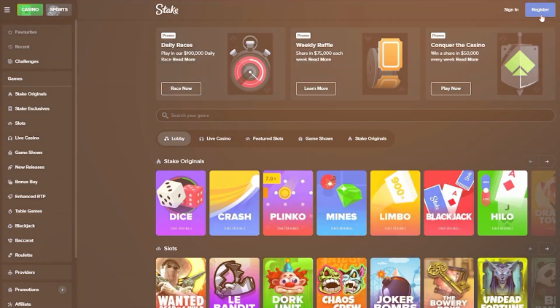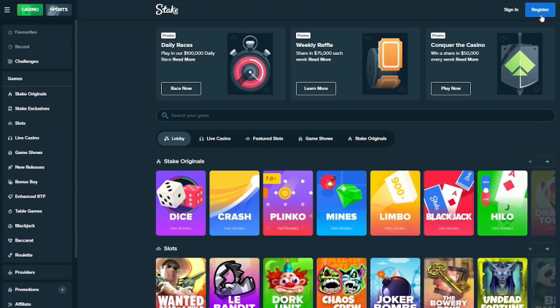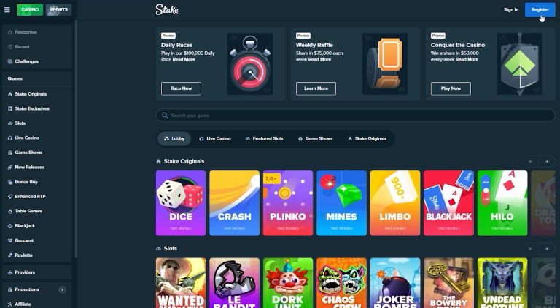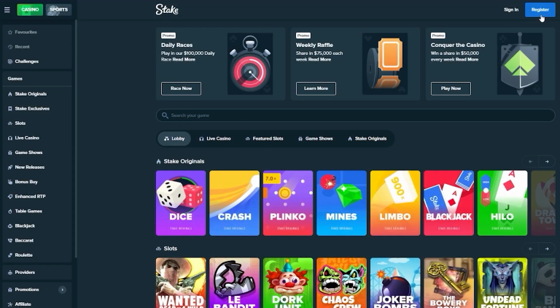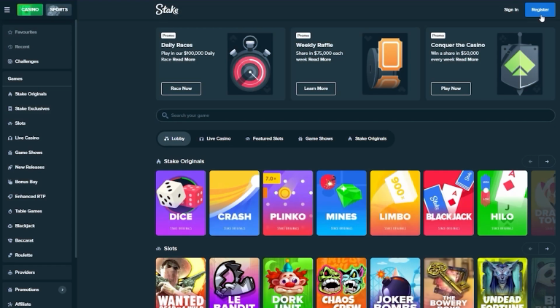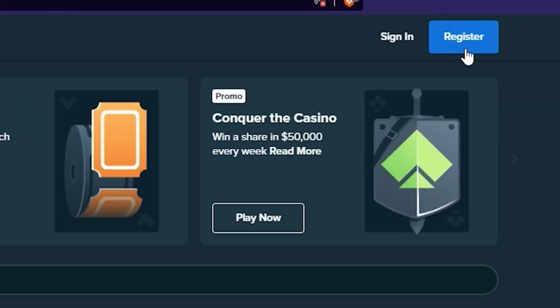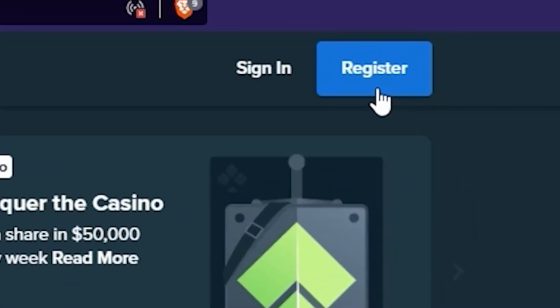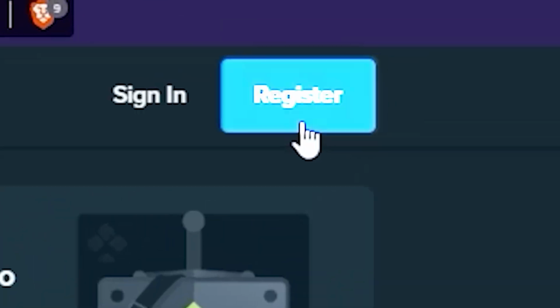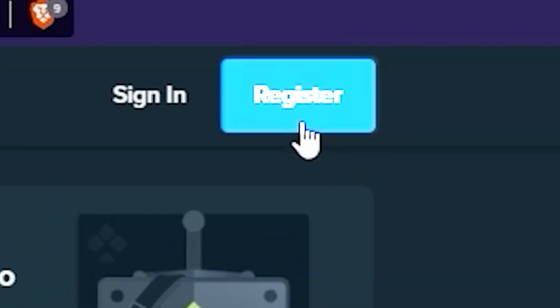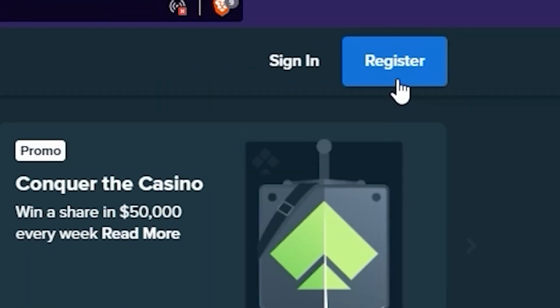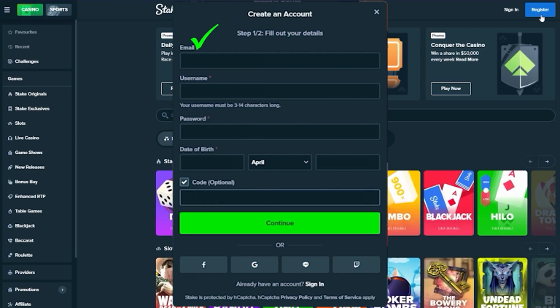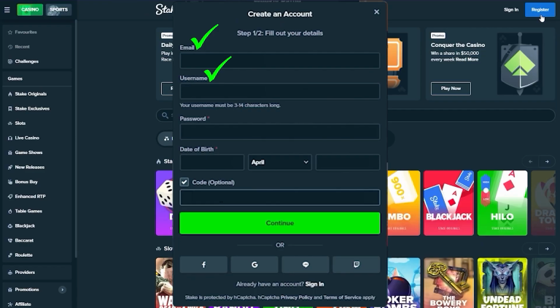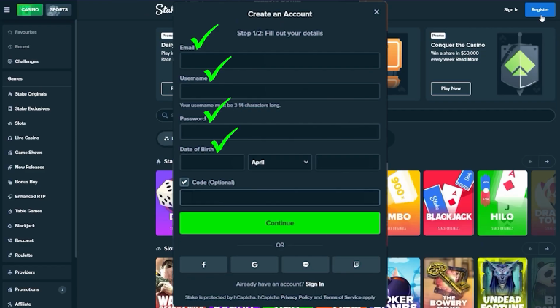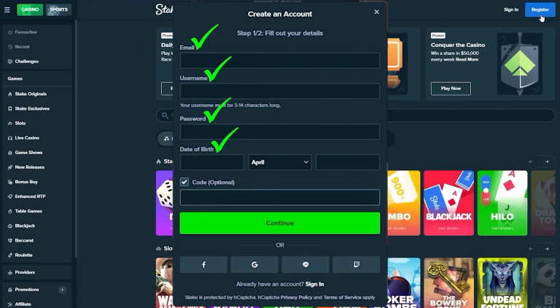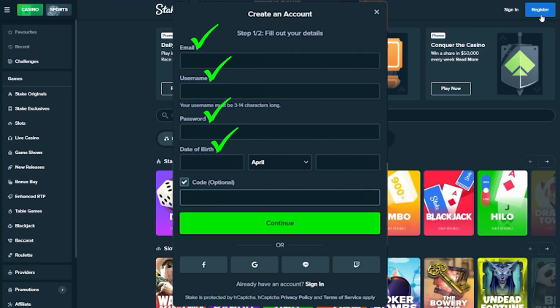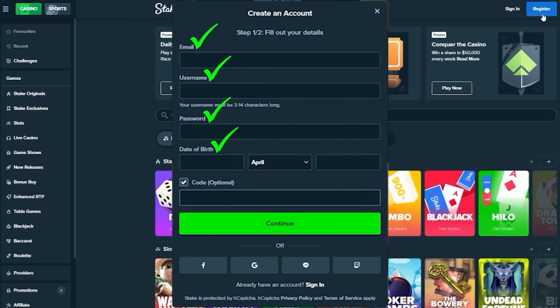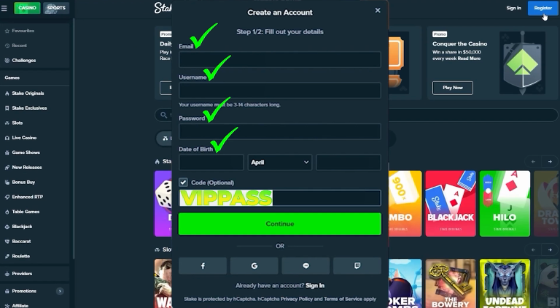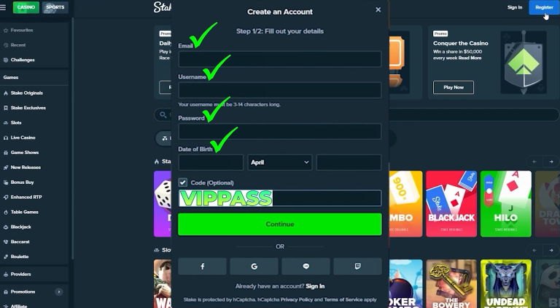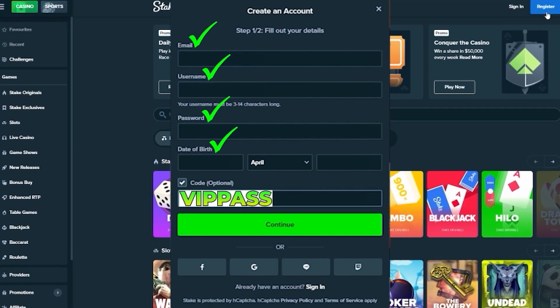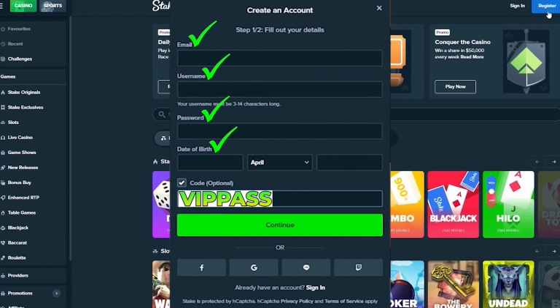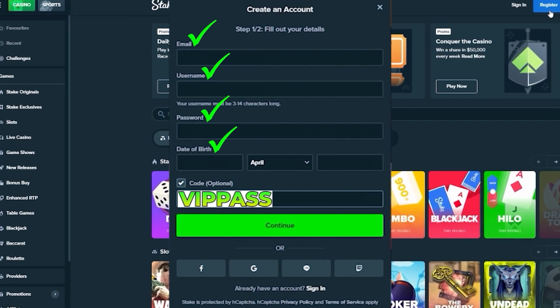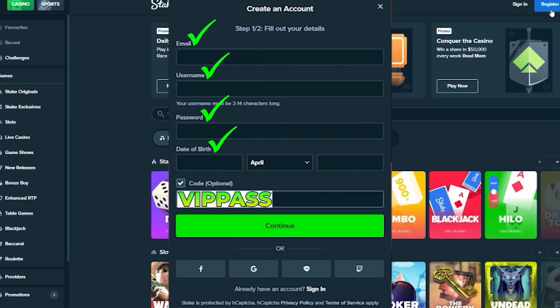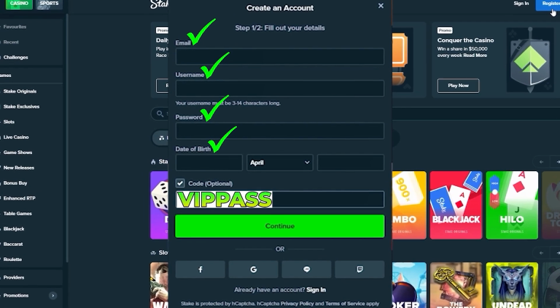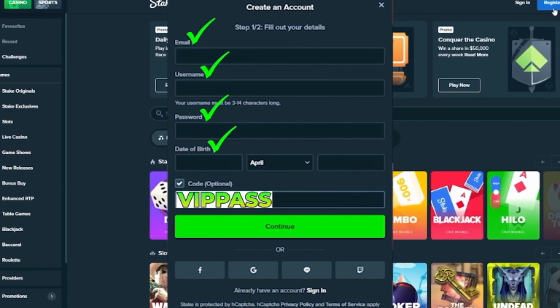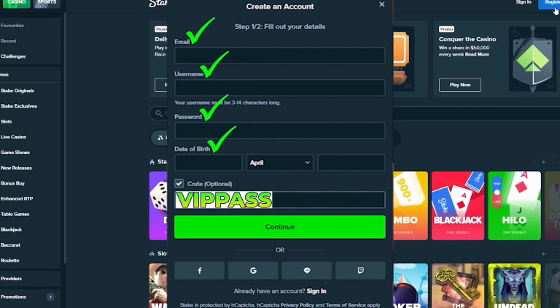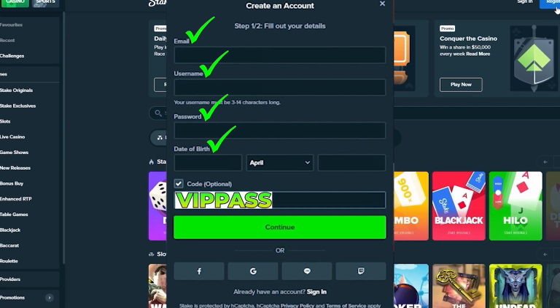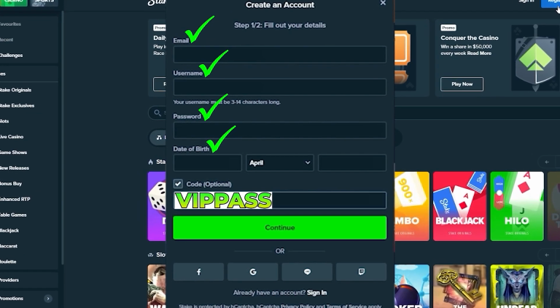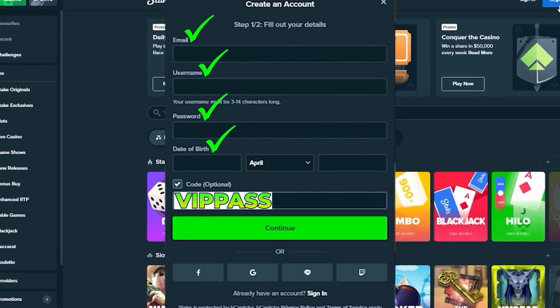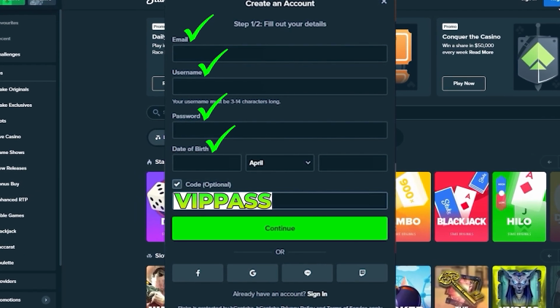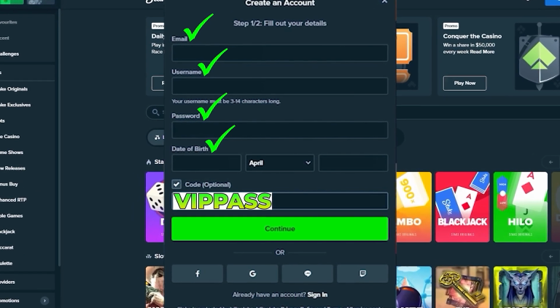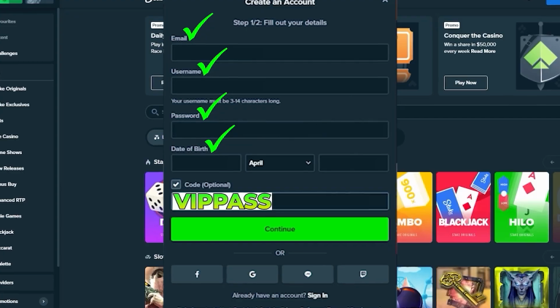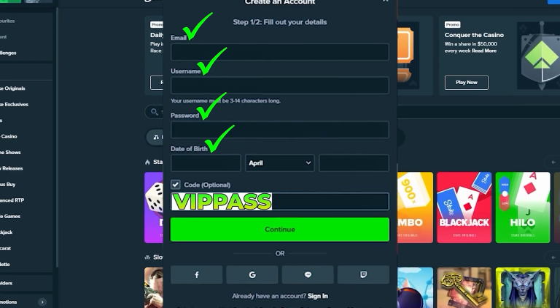Here's how to activate it: head on over to Stake.us, click on register, fill in all your details, and use the code VIPPASS when signing up. Your account will instantly have these bonuses activated.